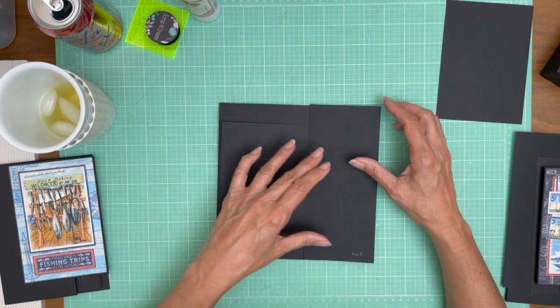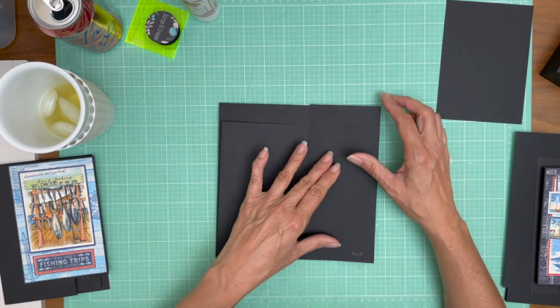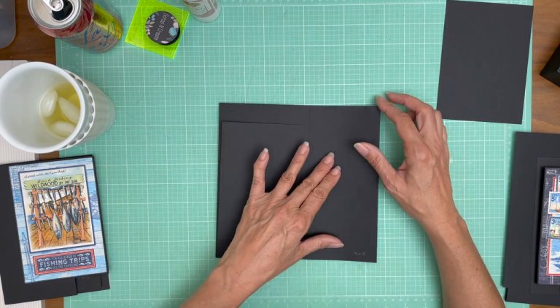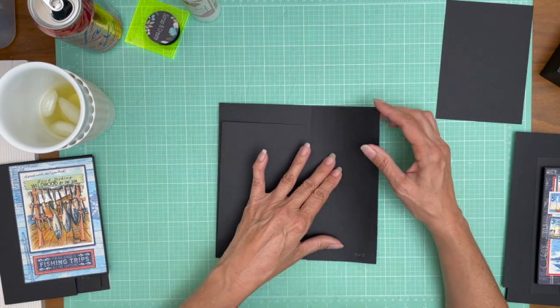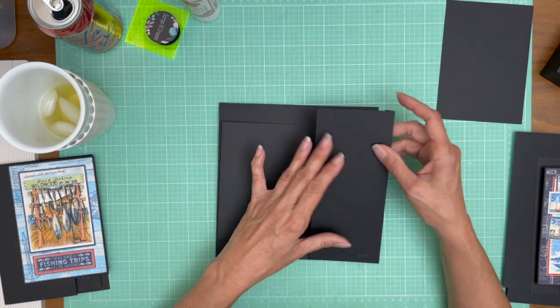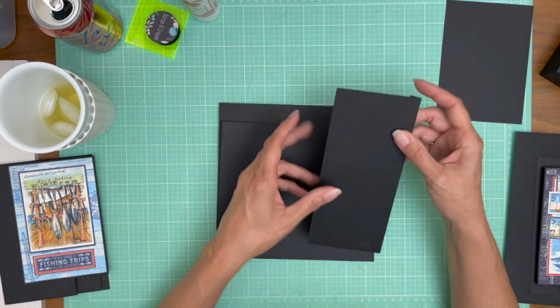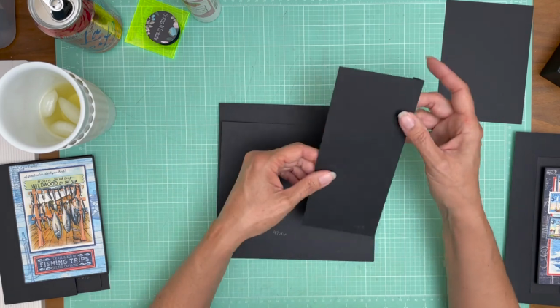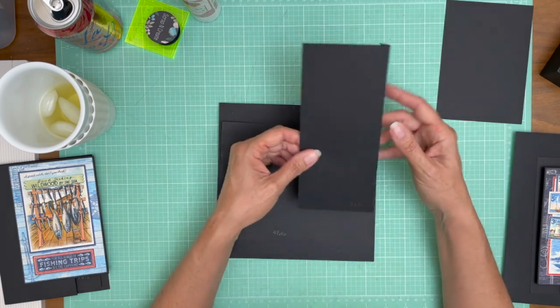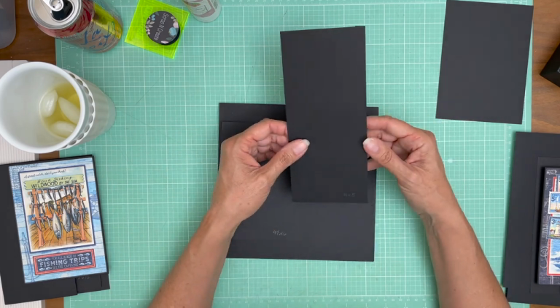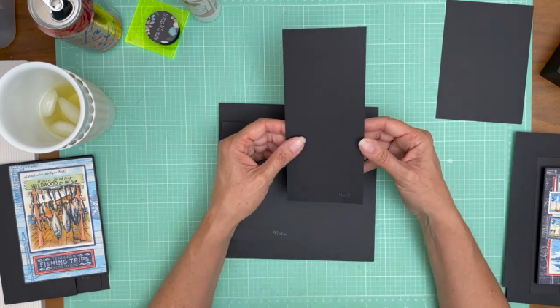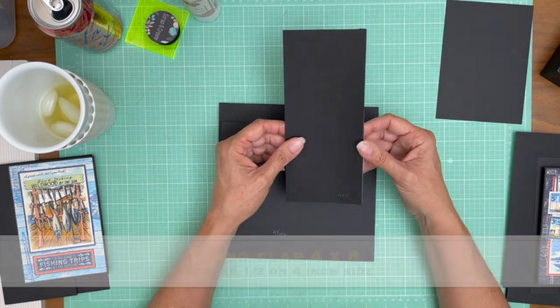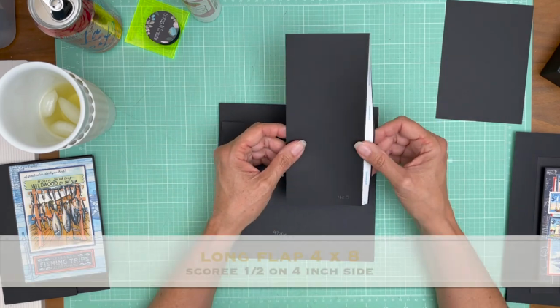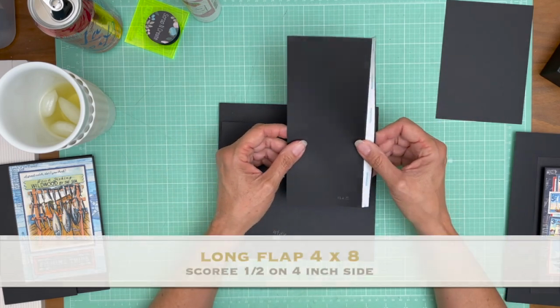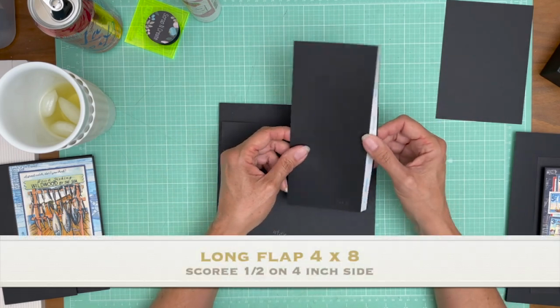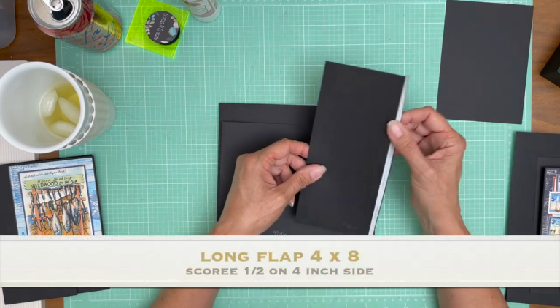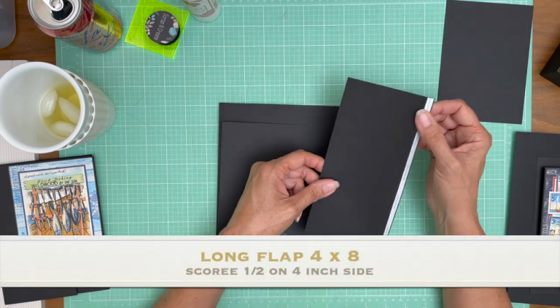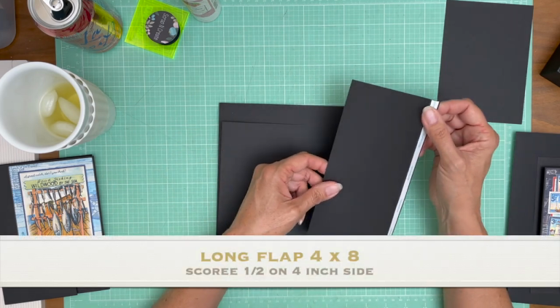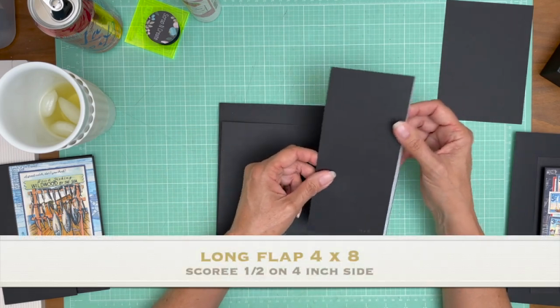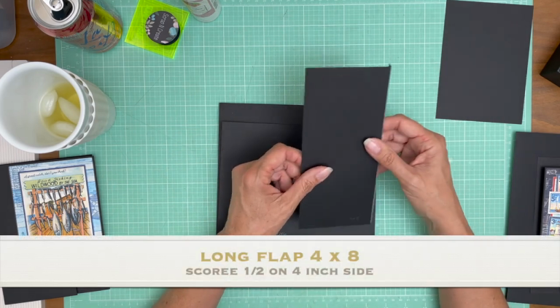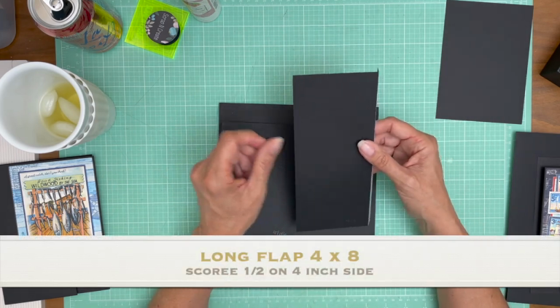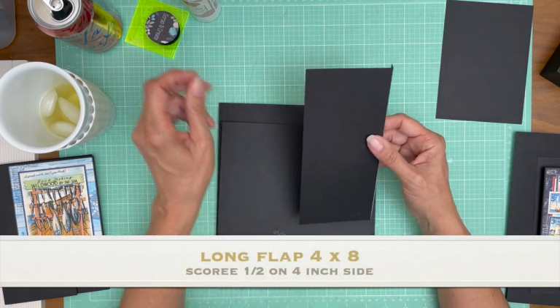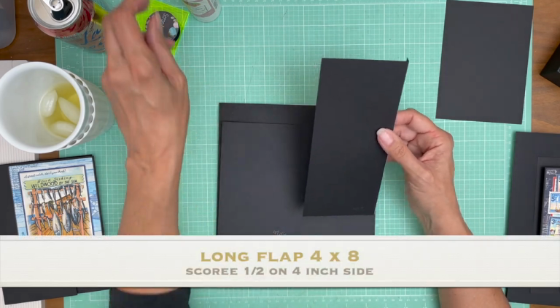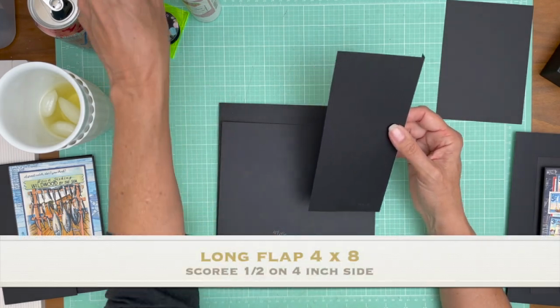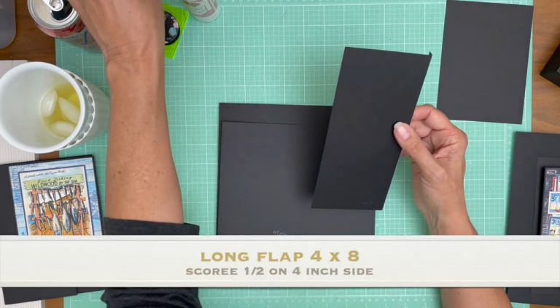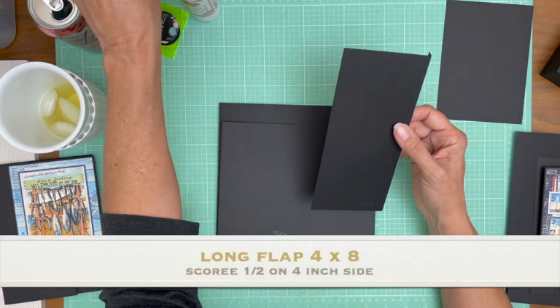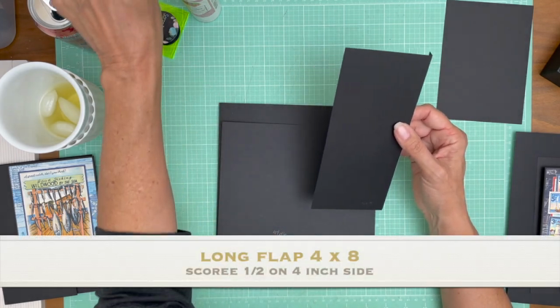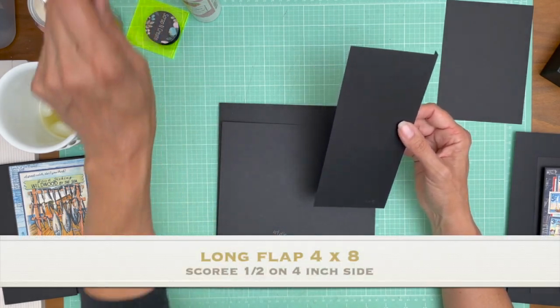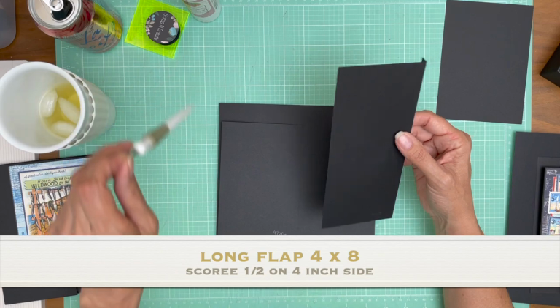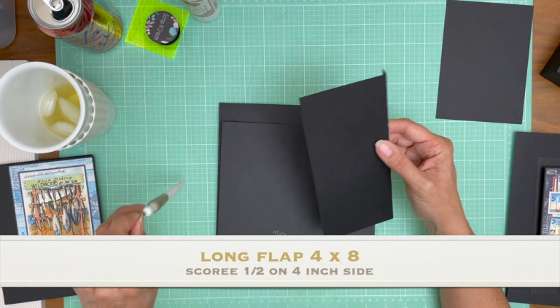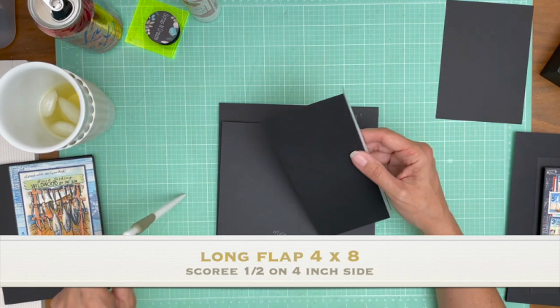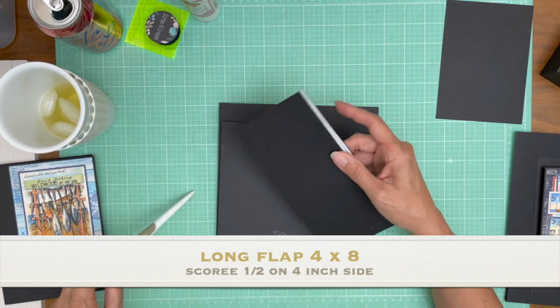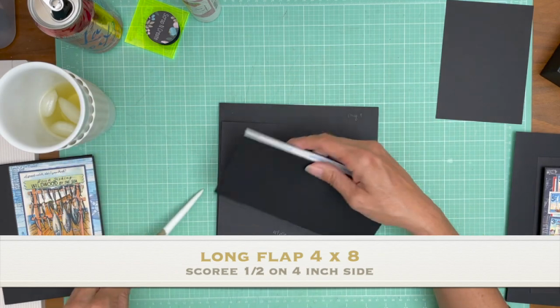This flap is four by eight and you're going to score a half inch on the four inch side.